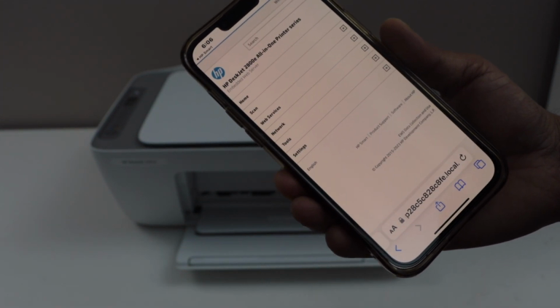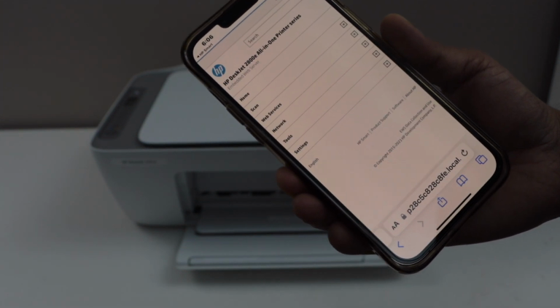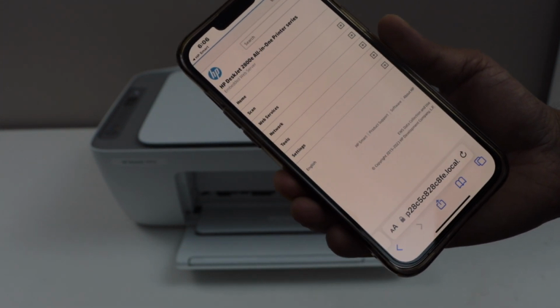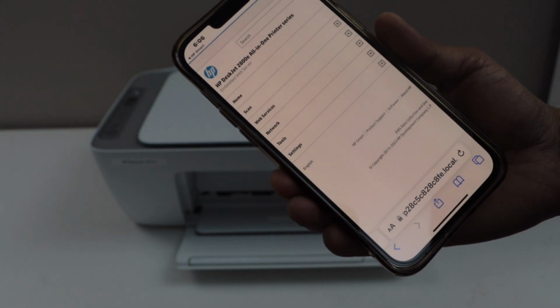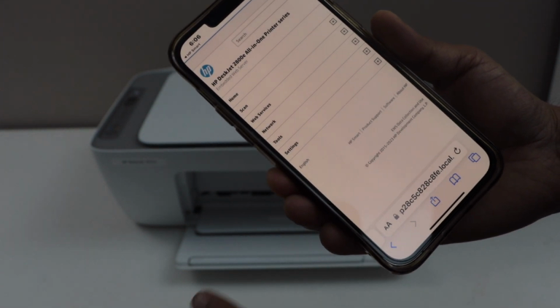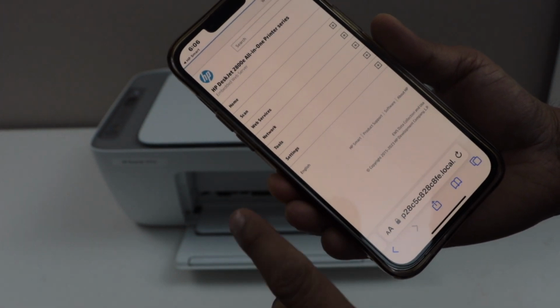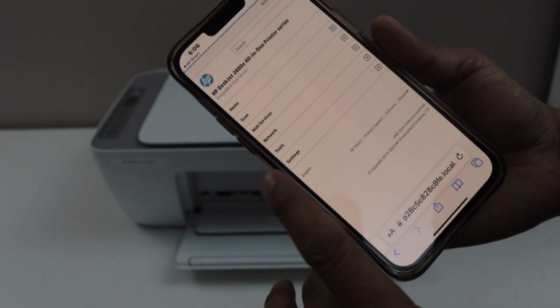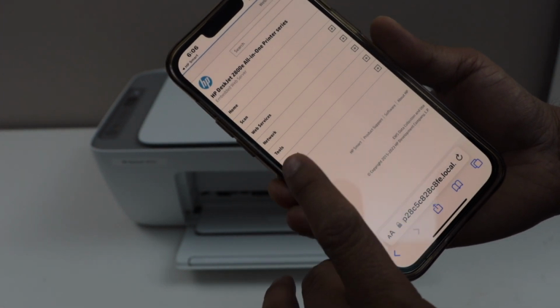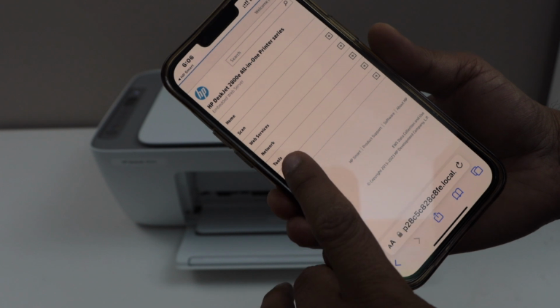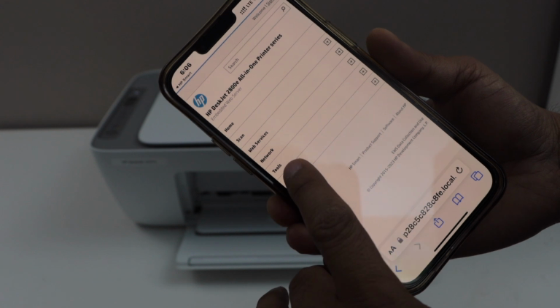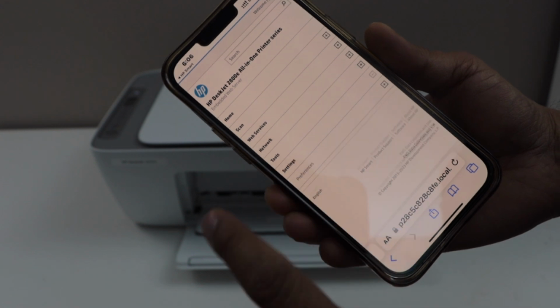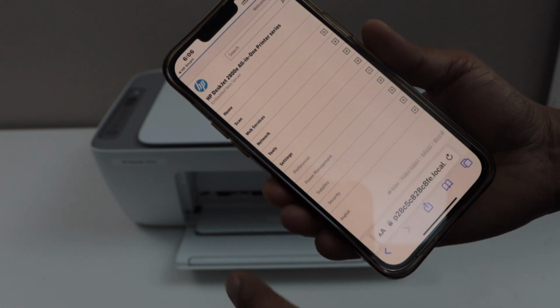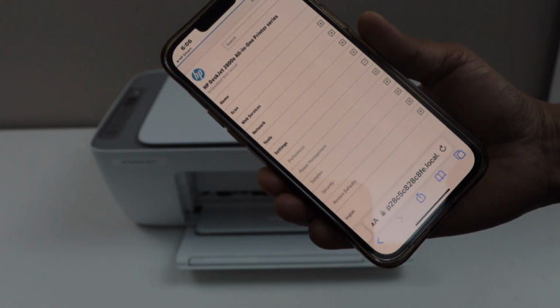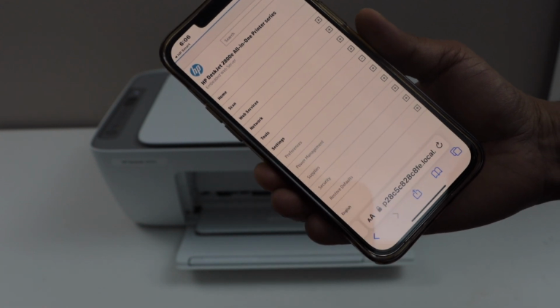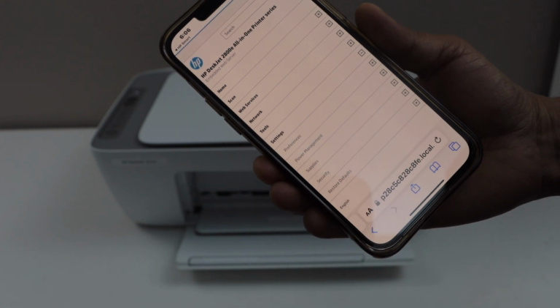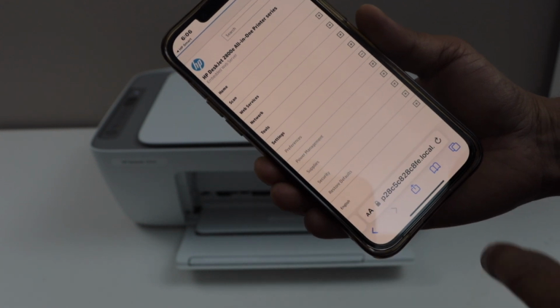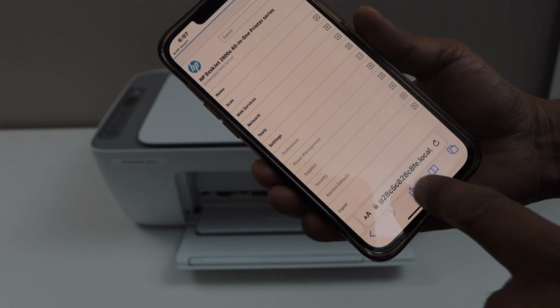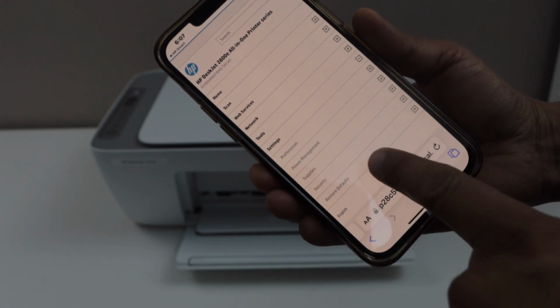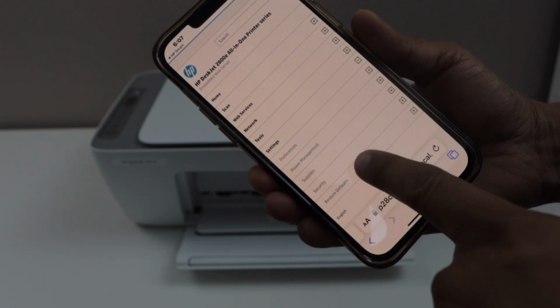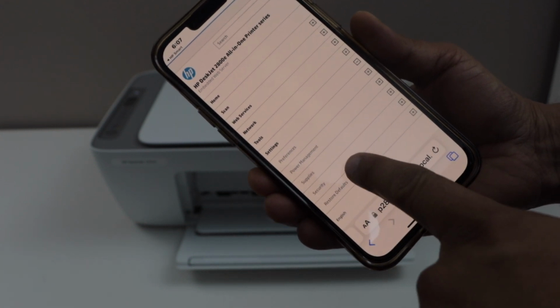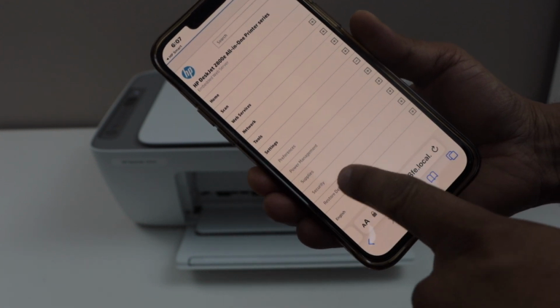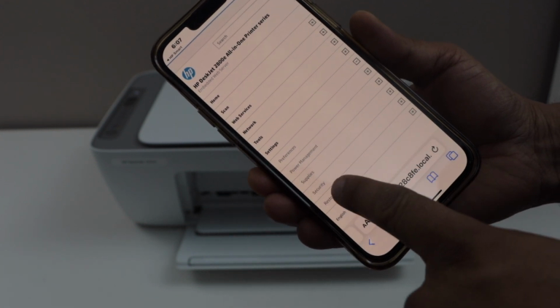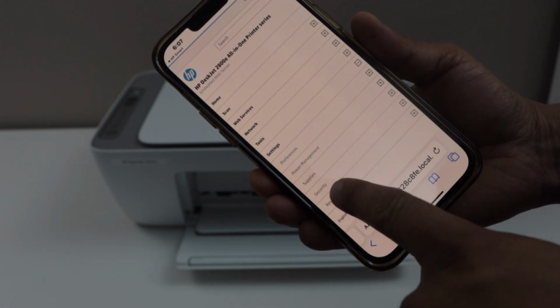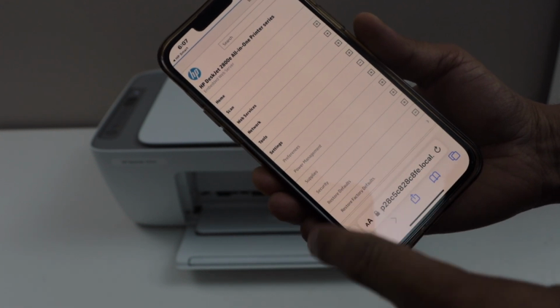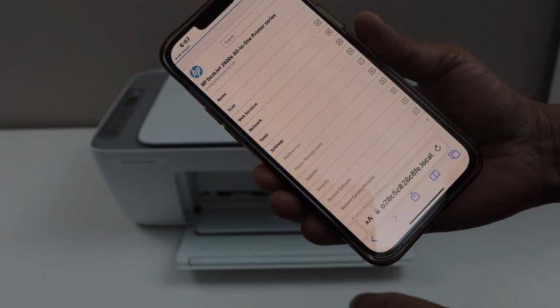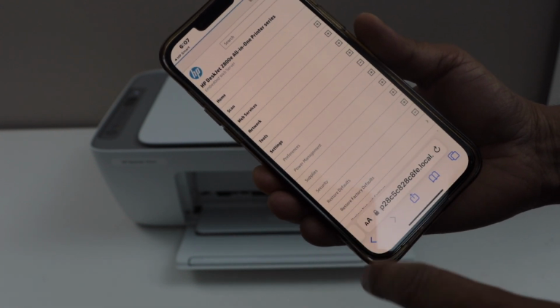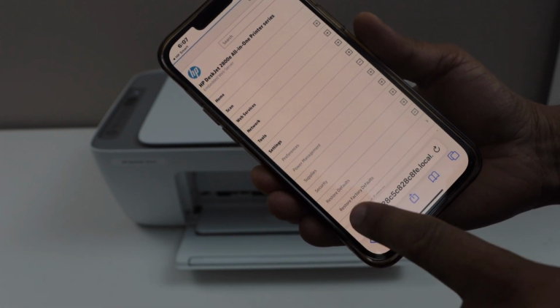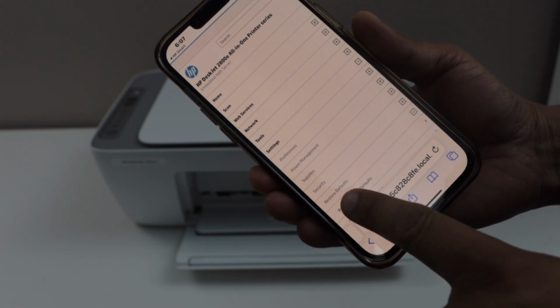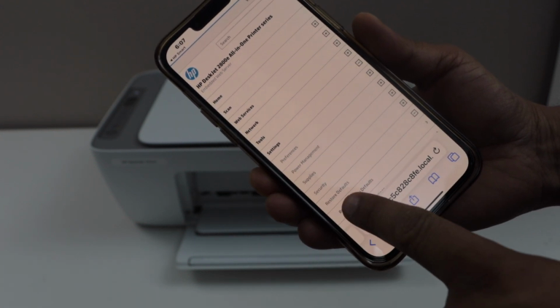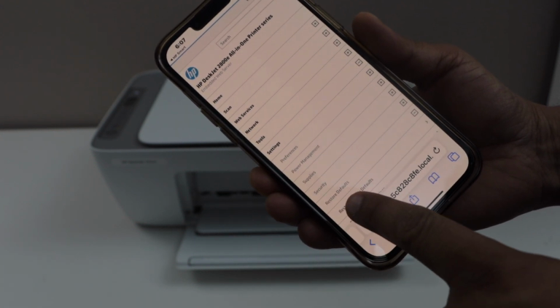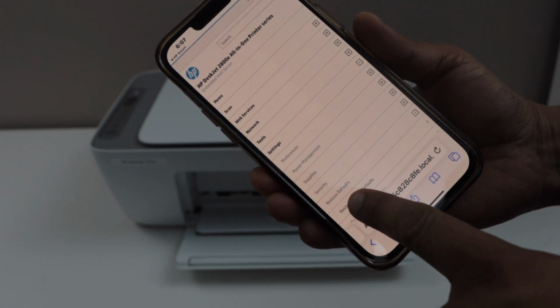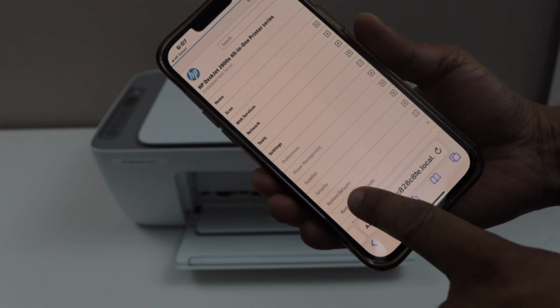In this section, click on settings and then click on restore defaults. Select factory reset.